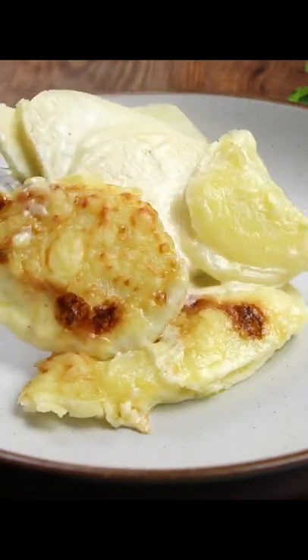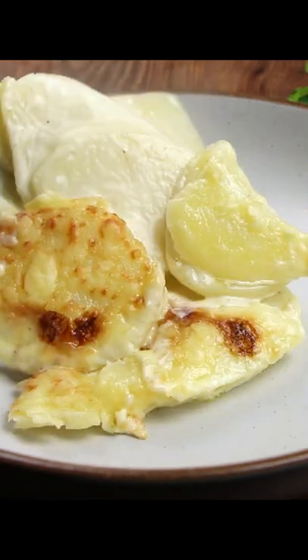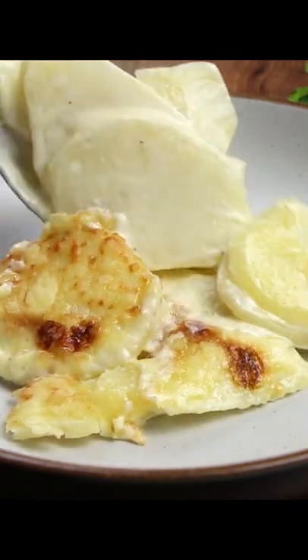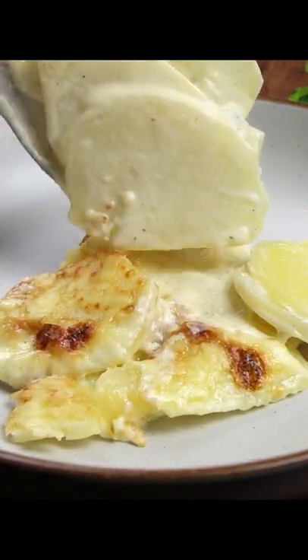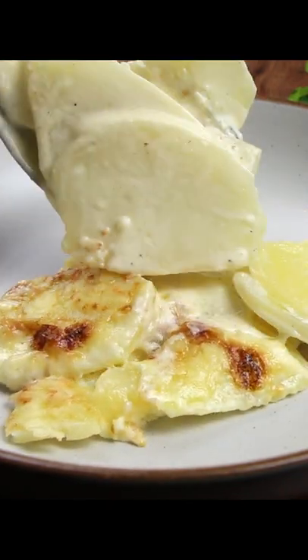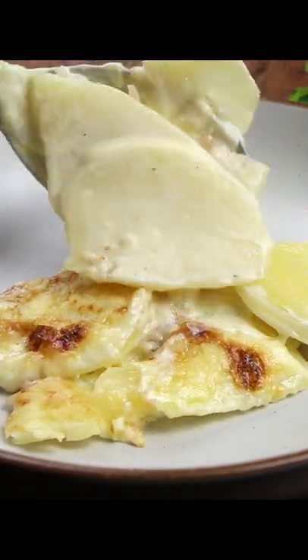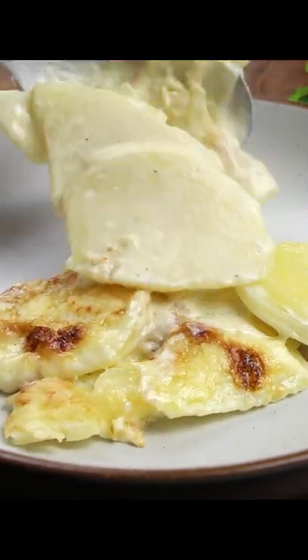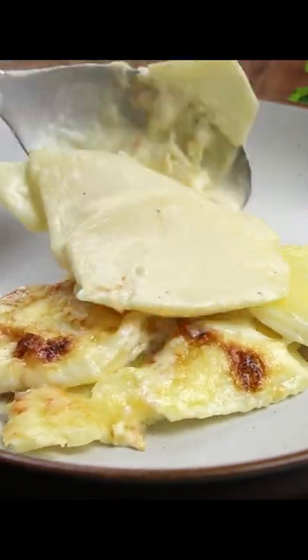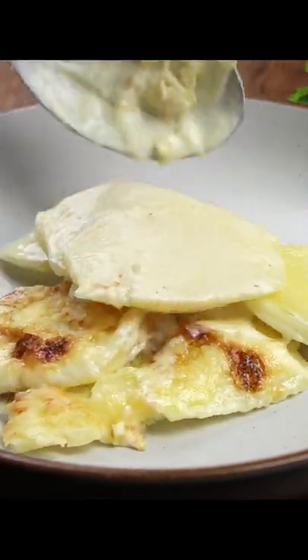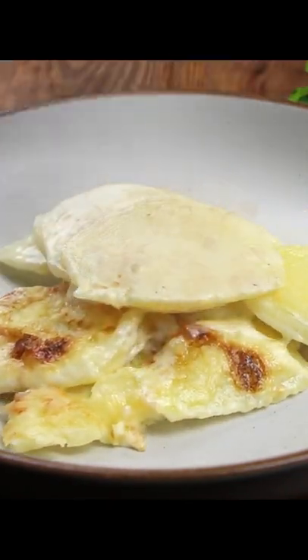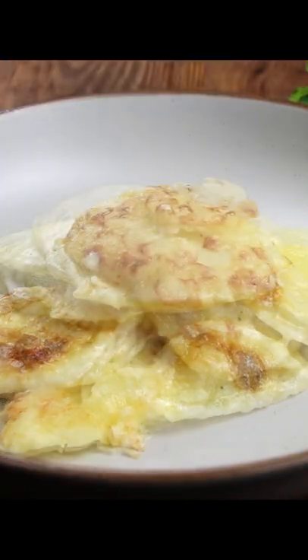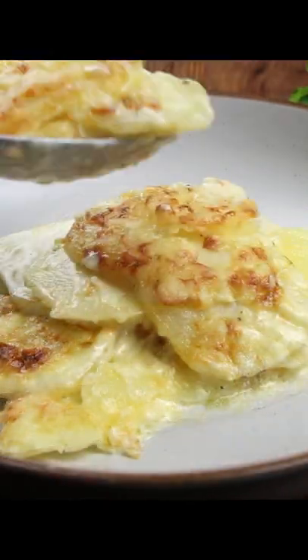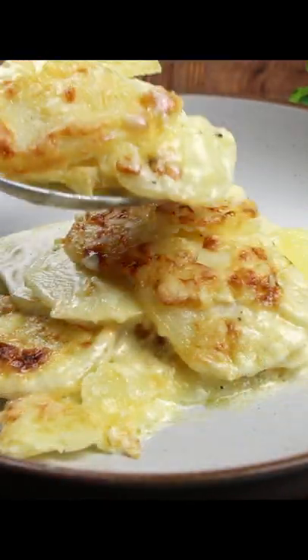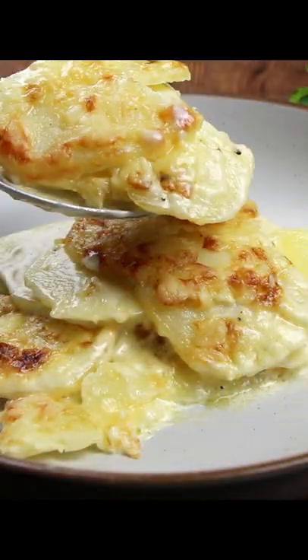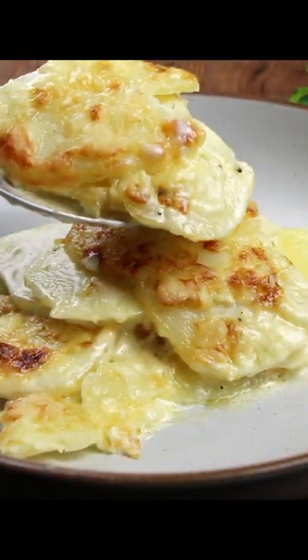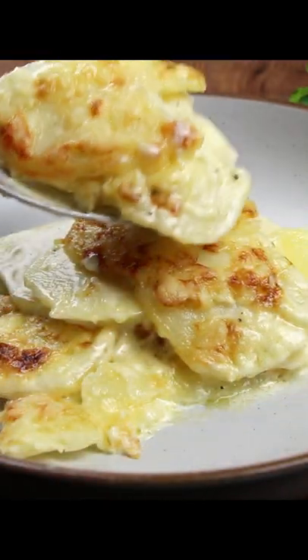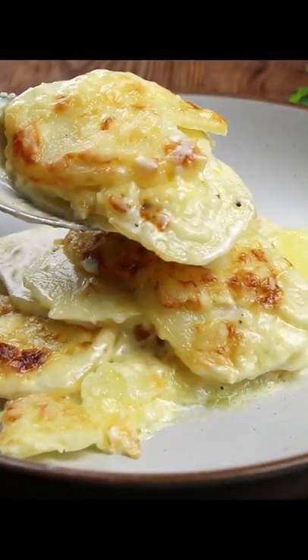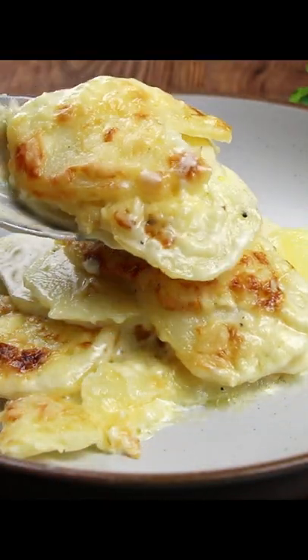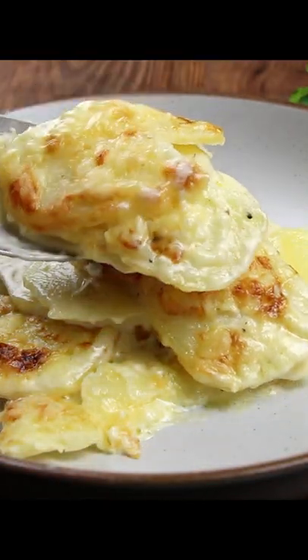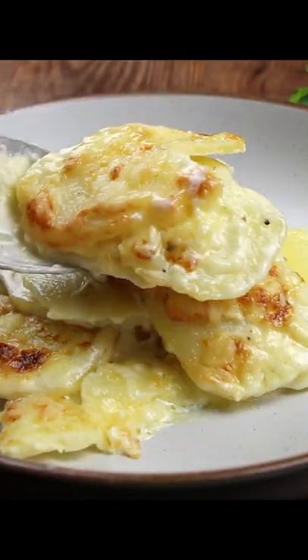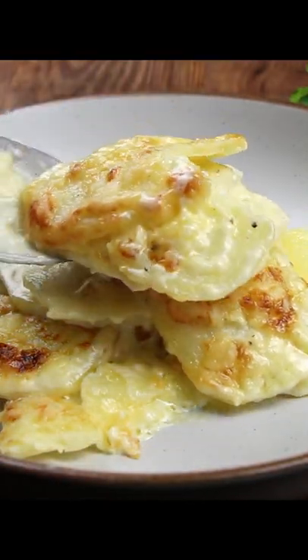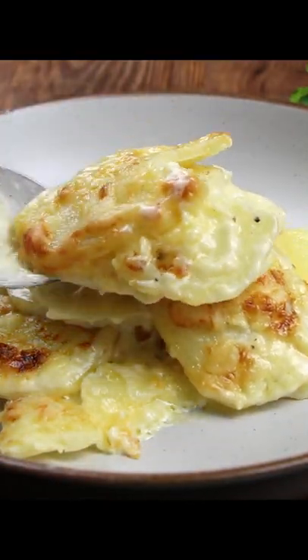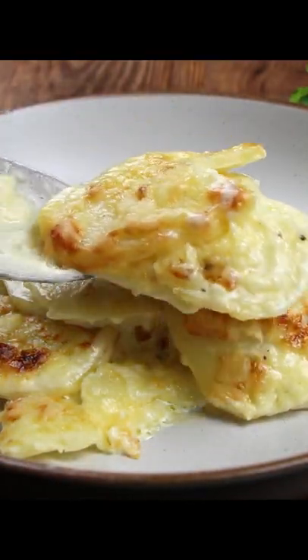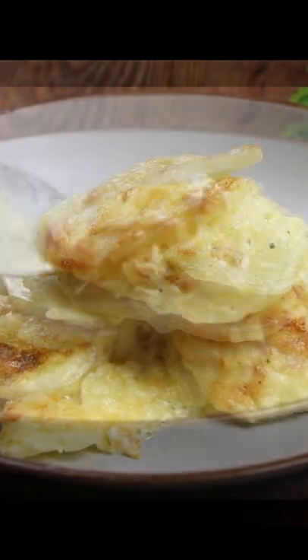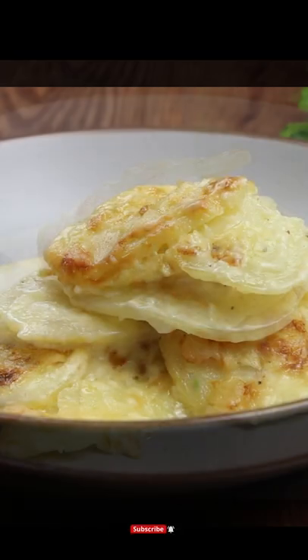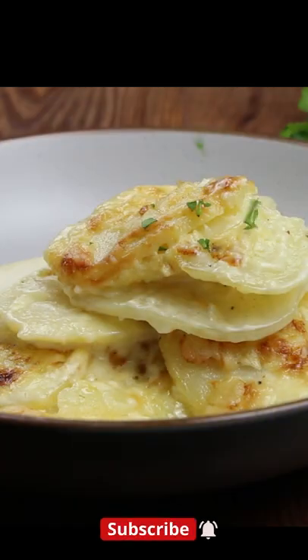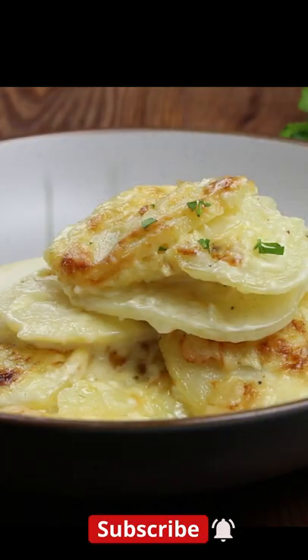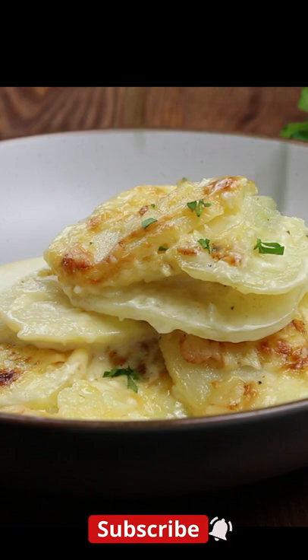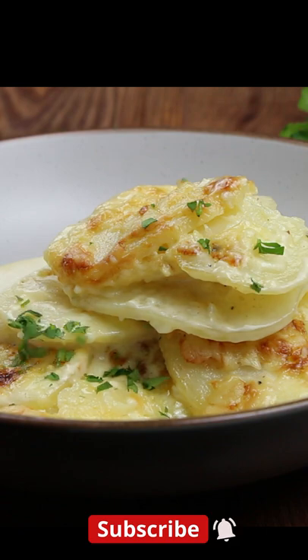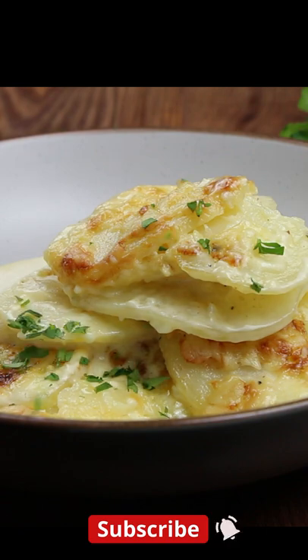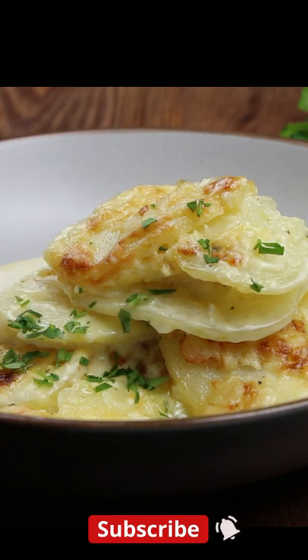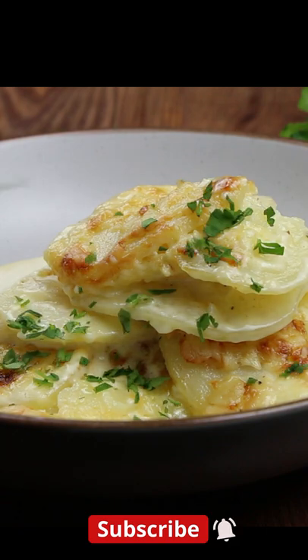These potatoes are now ready to serve, and no better way to finish them off than with some freshly chopped parsley.